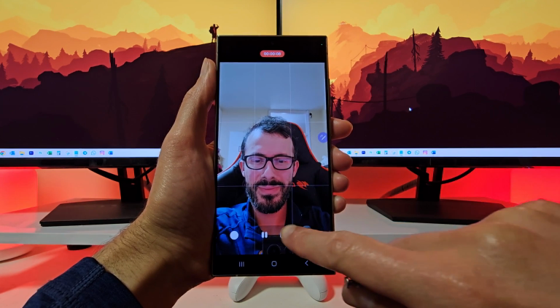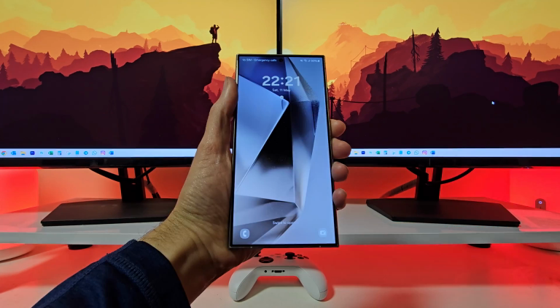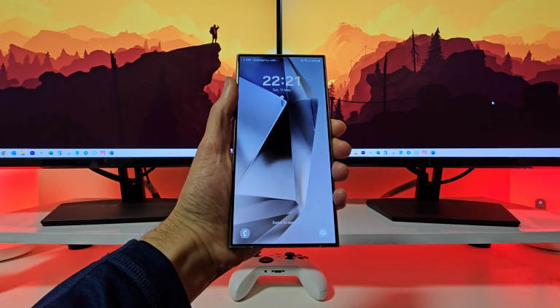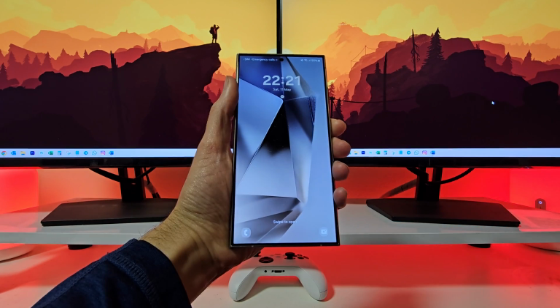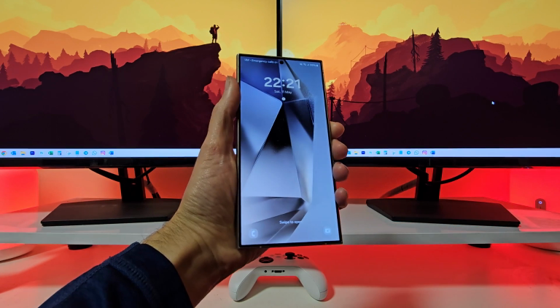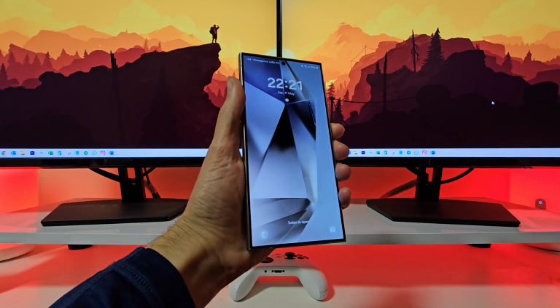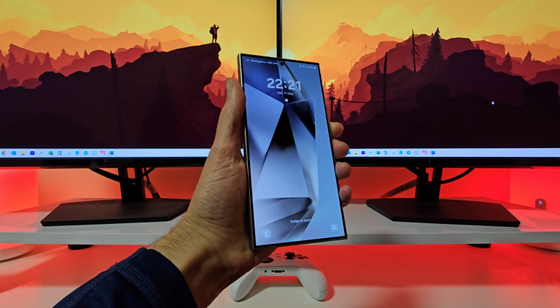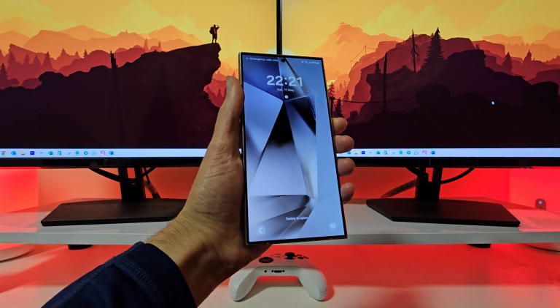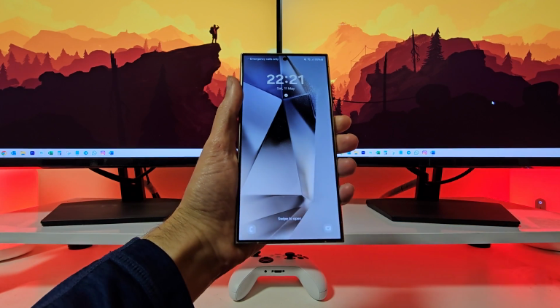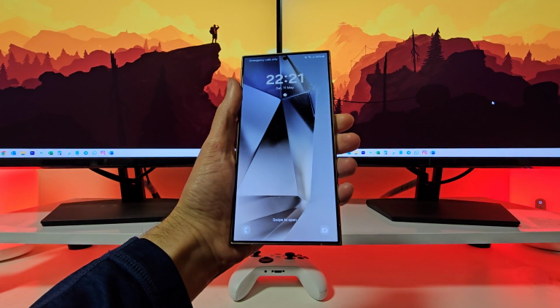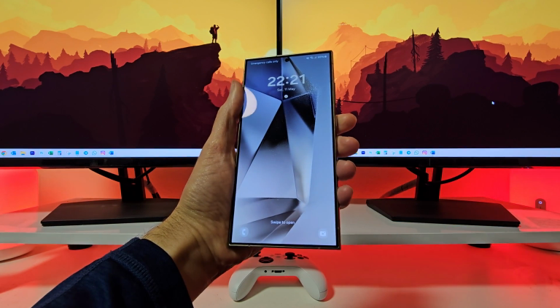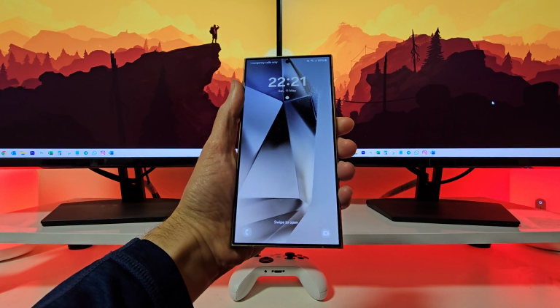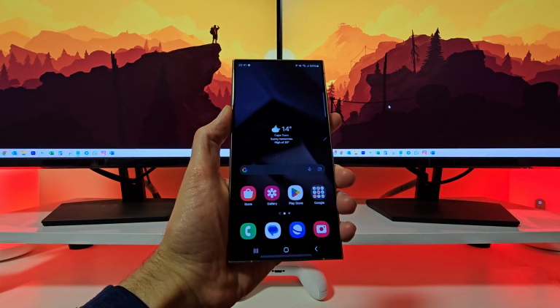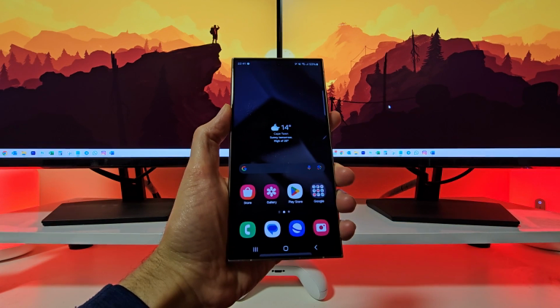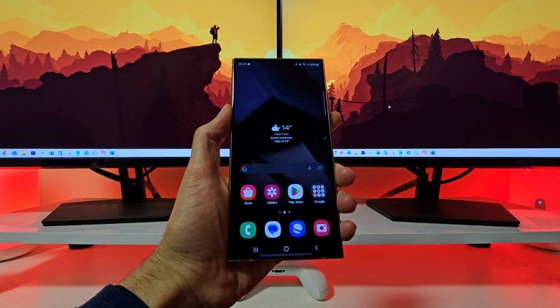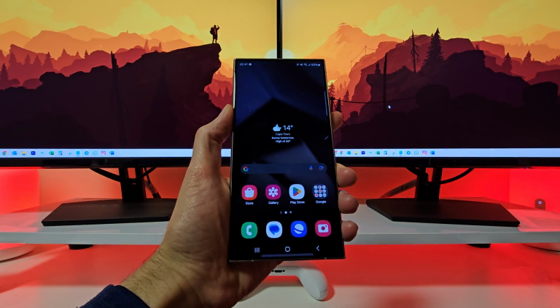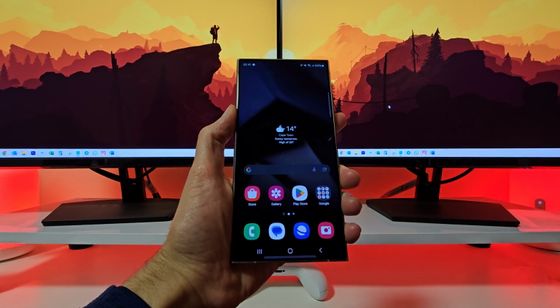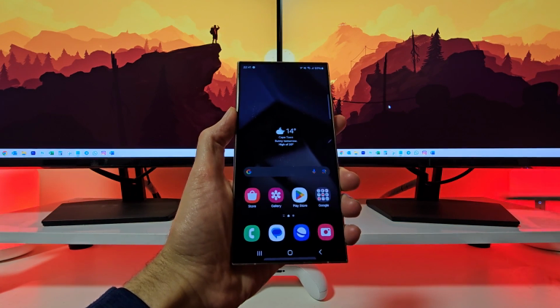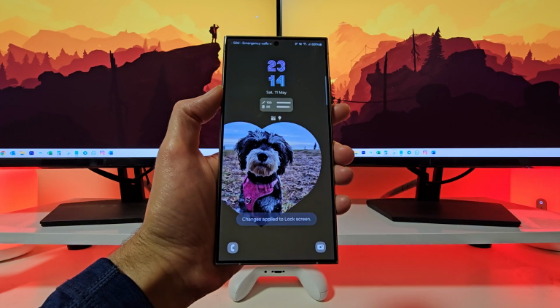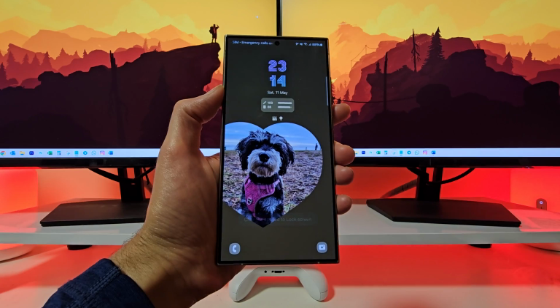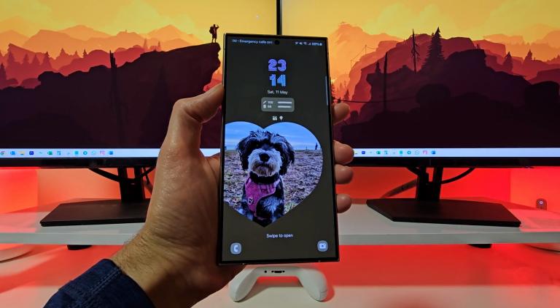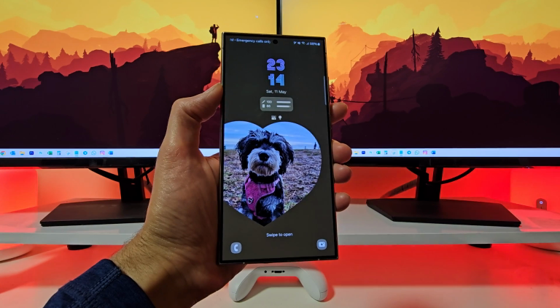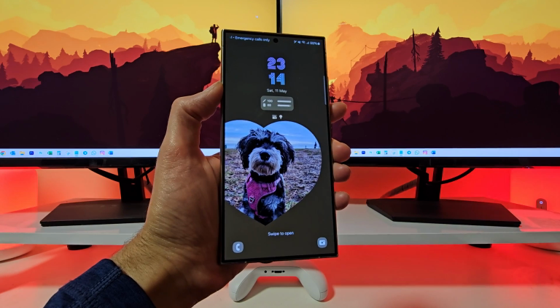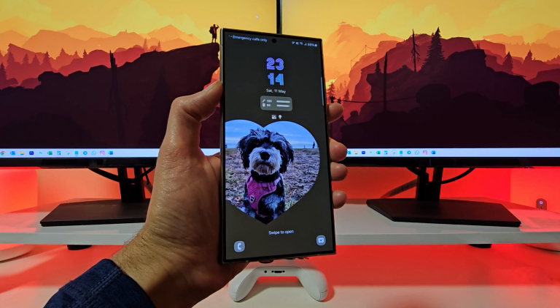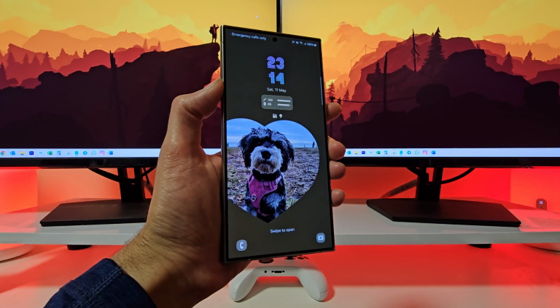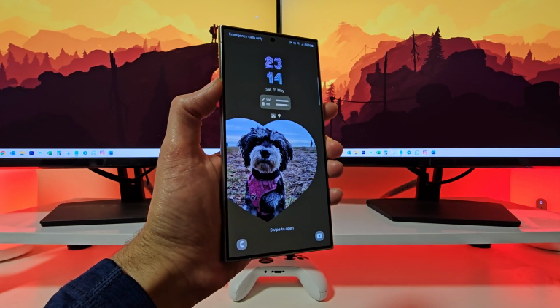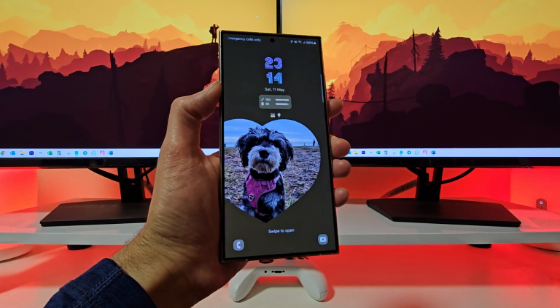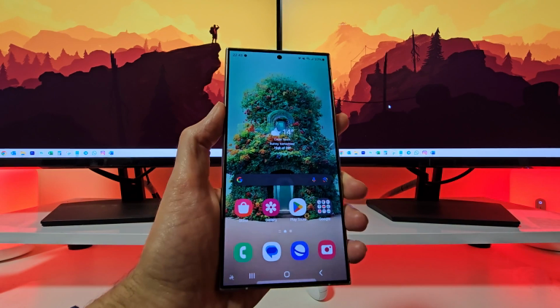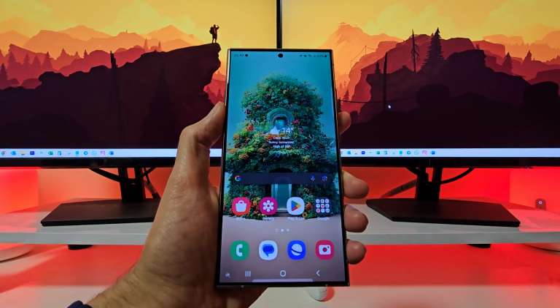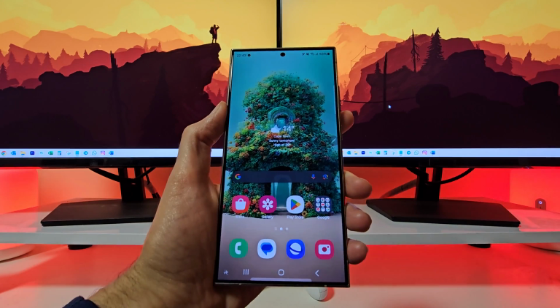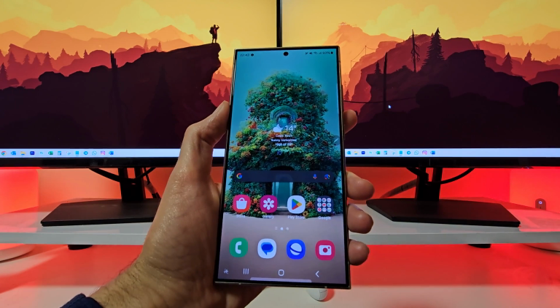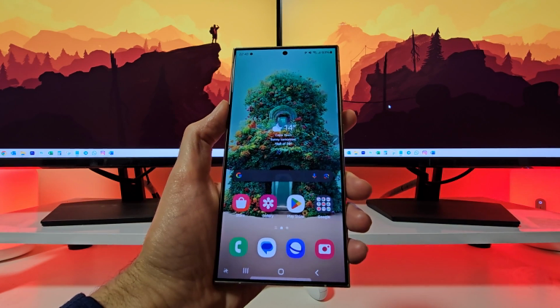Unleash new levels of creativity and productivity with the Galaxy S24 series.